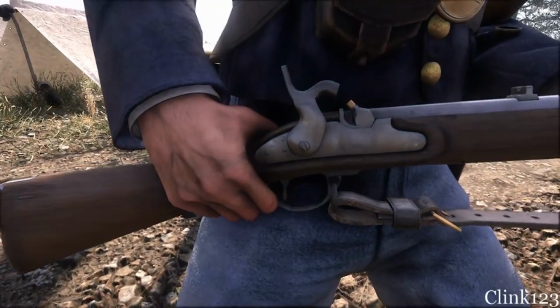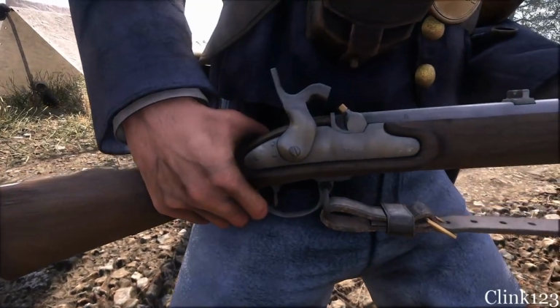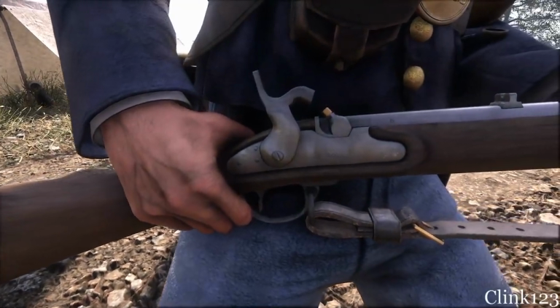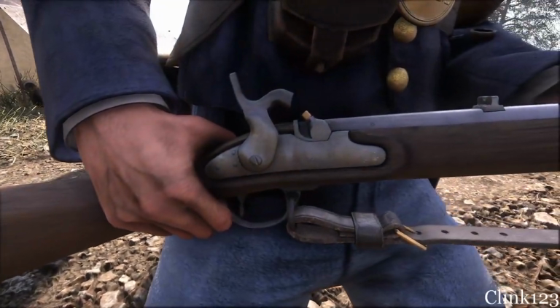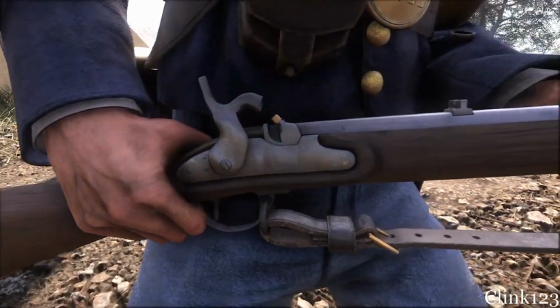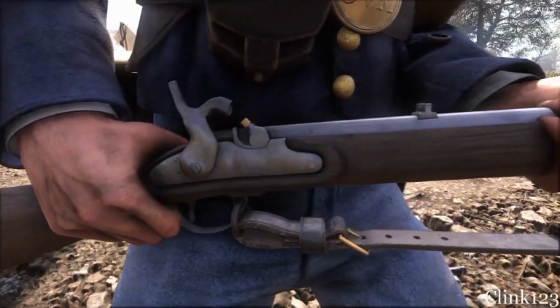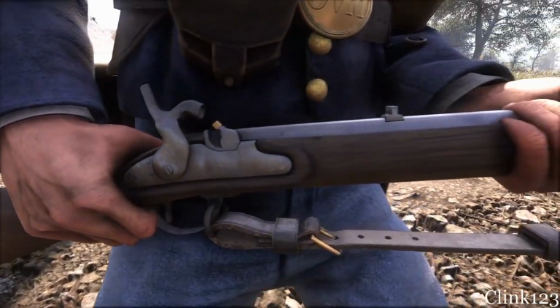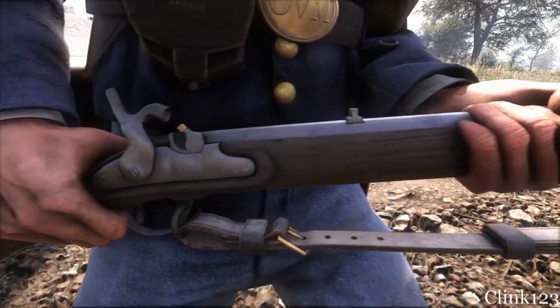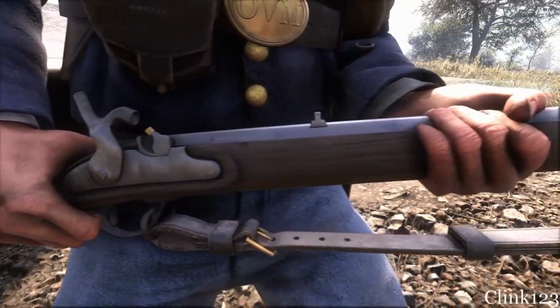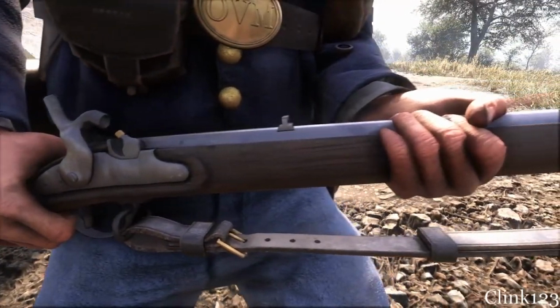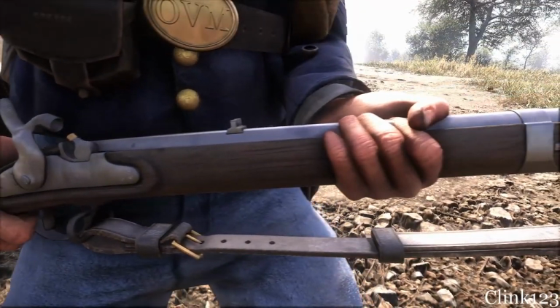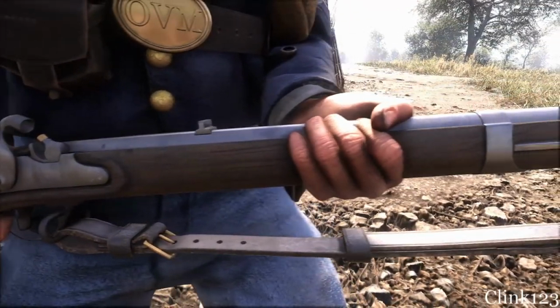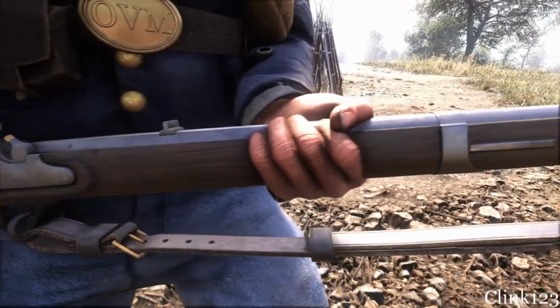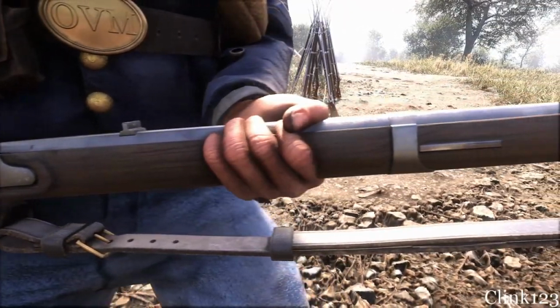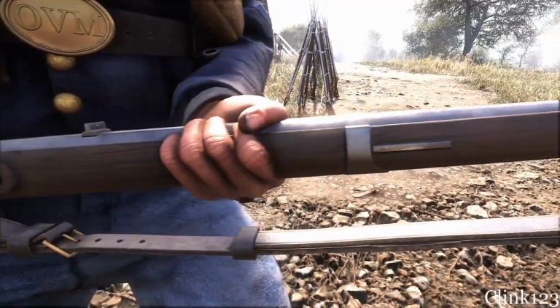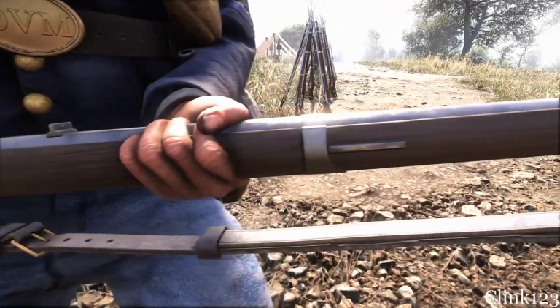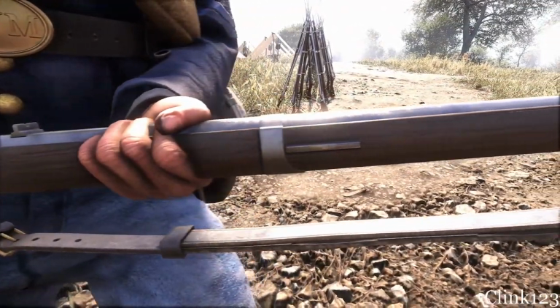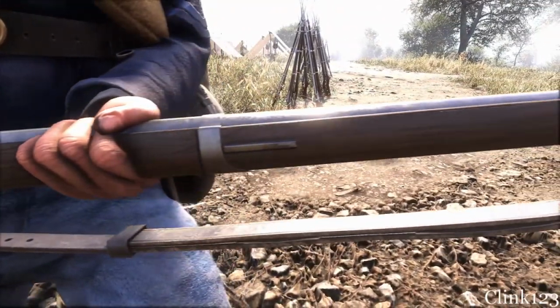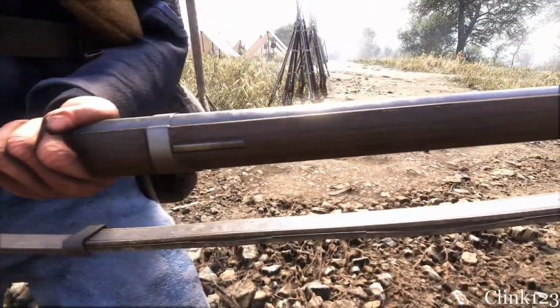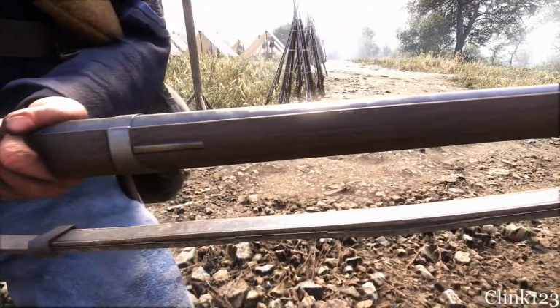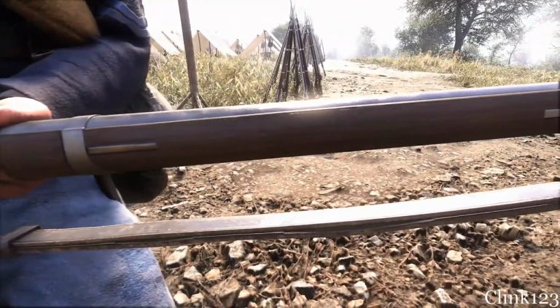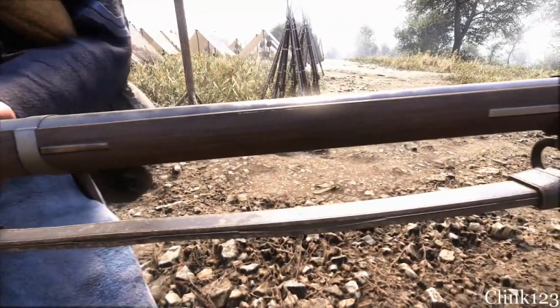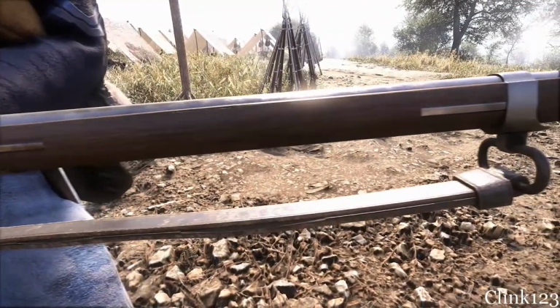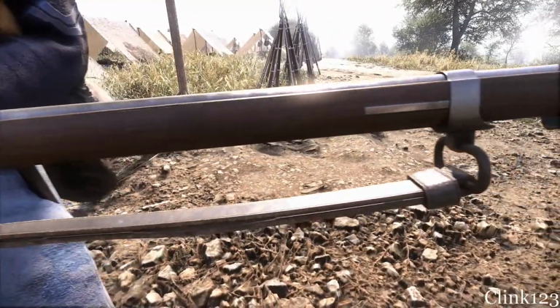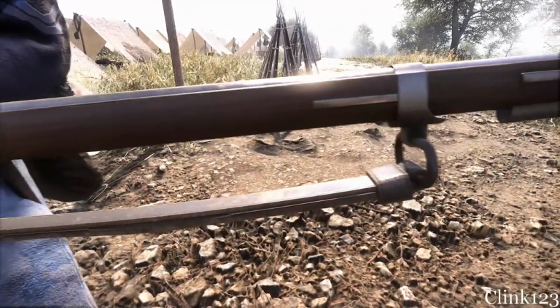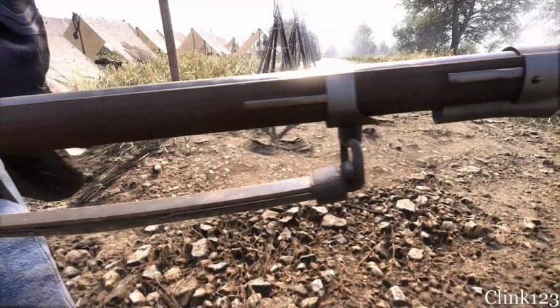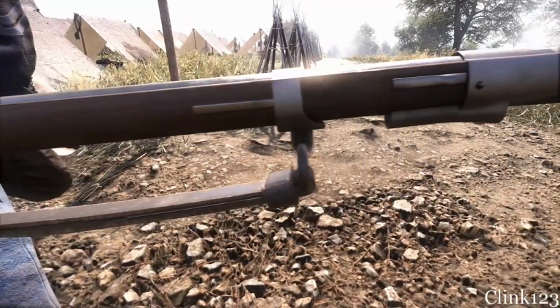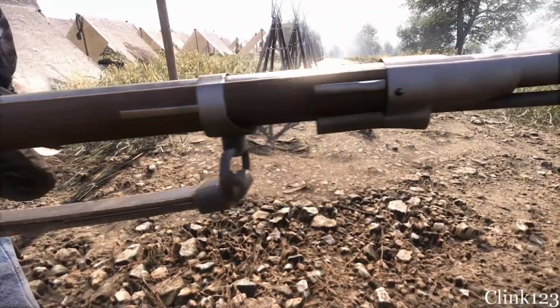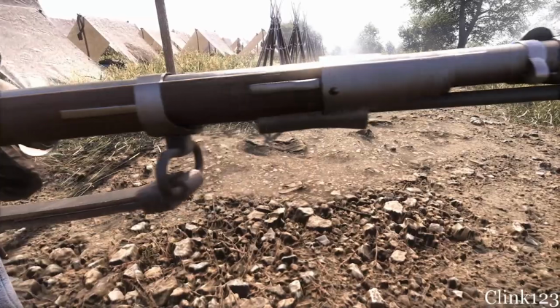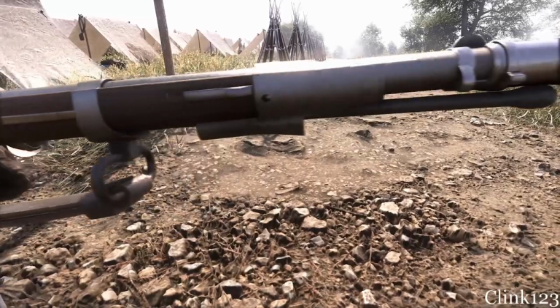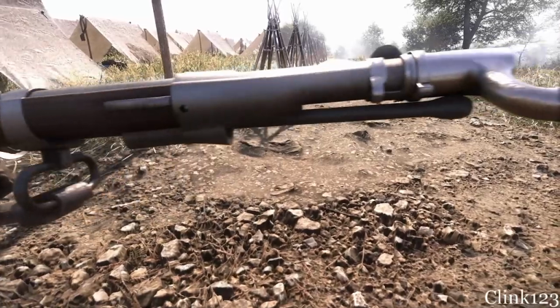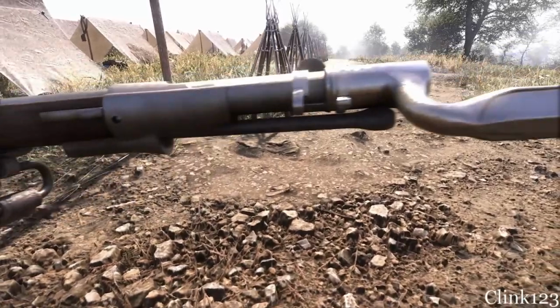And that's the Lorenz 1854 at a Glance. Thanks for watching, and I'll see you on the battlefield.